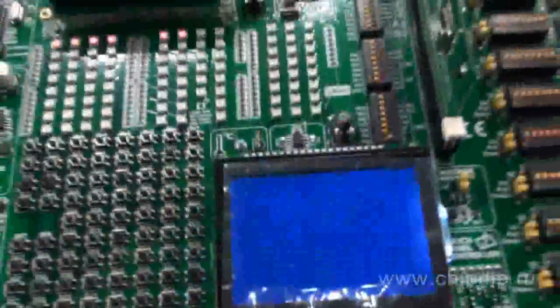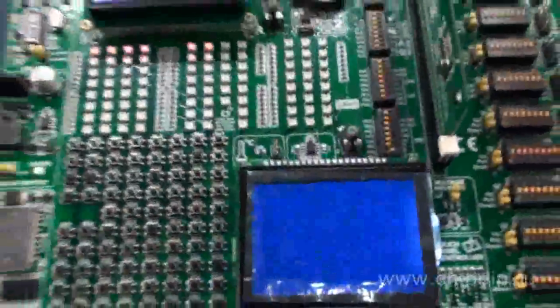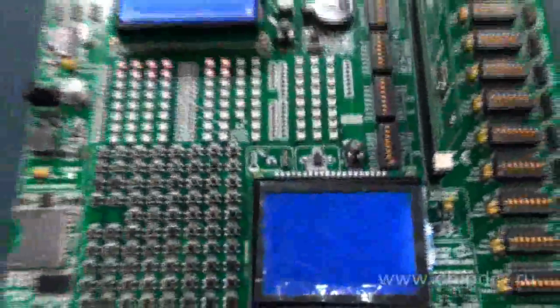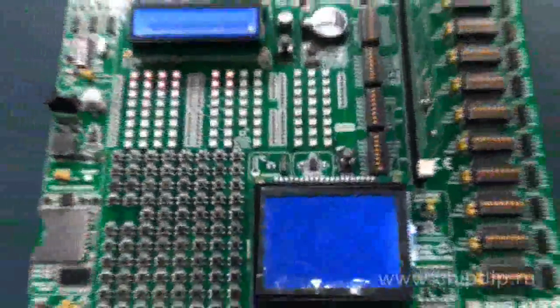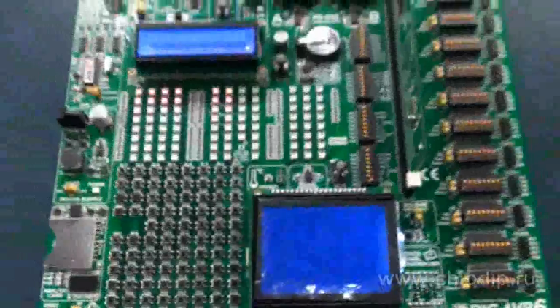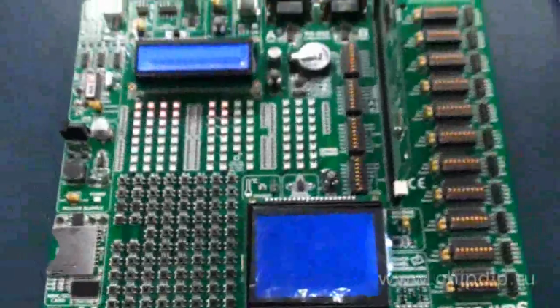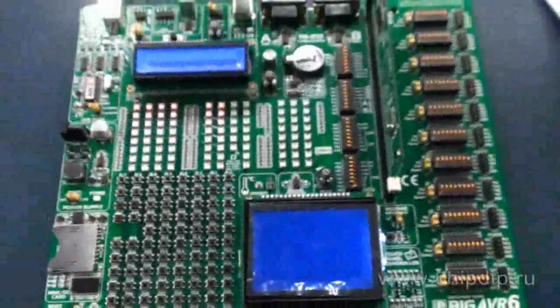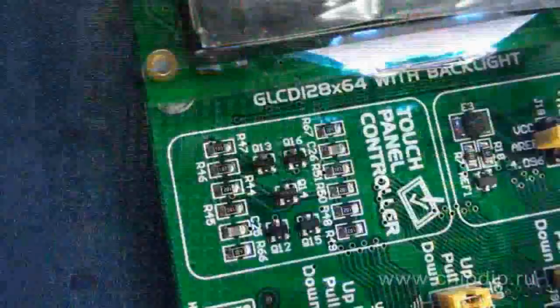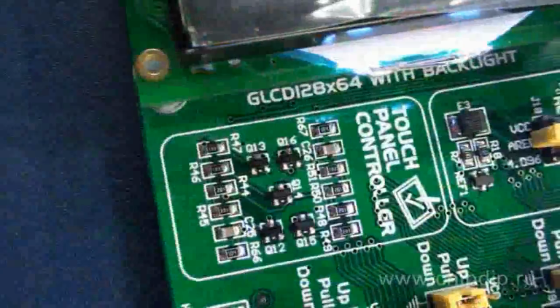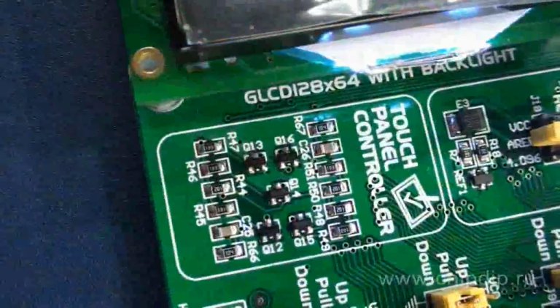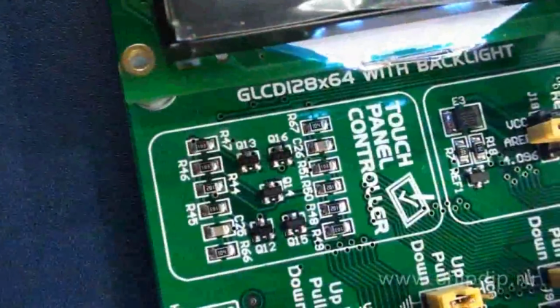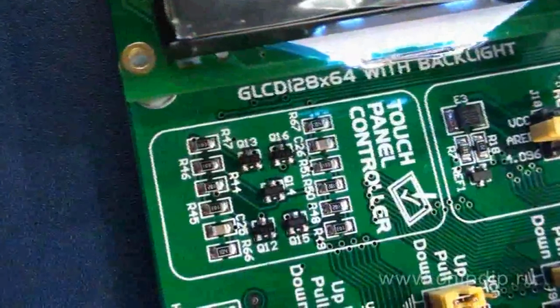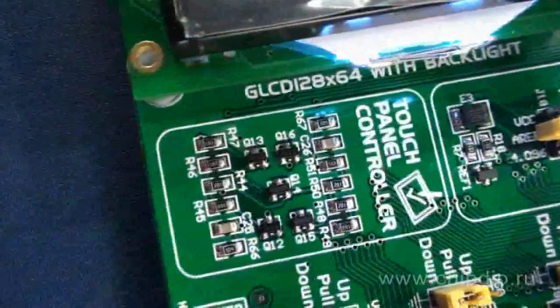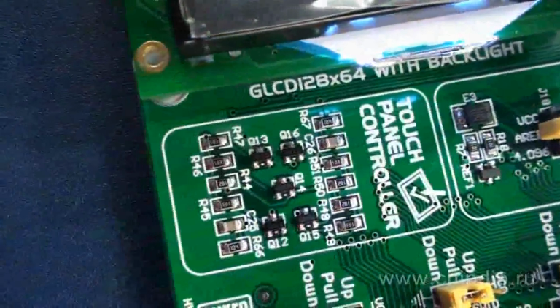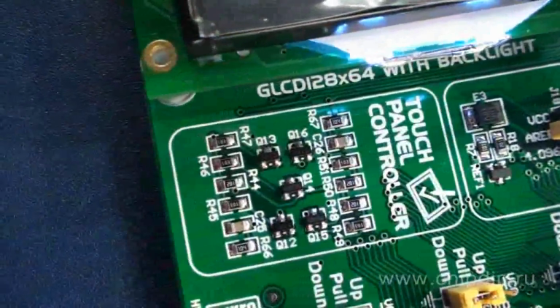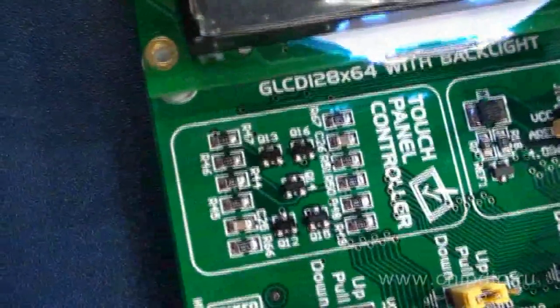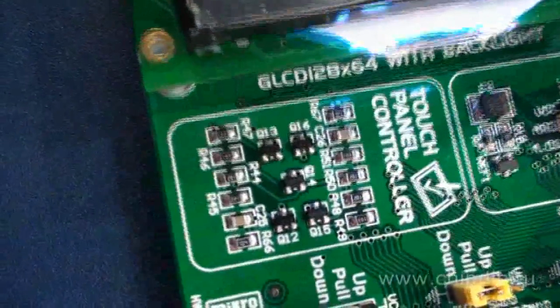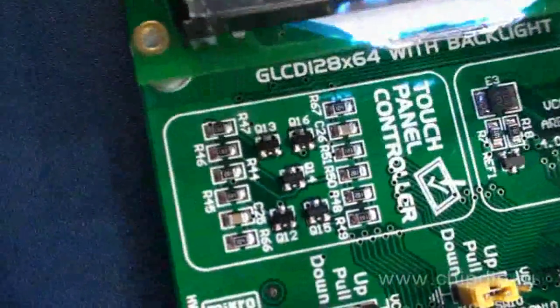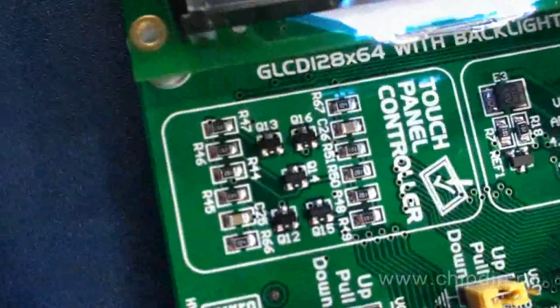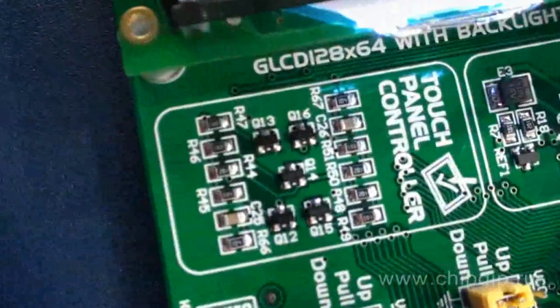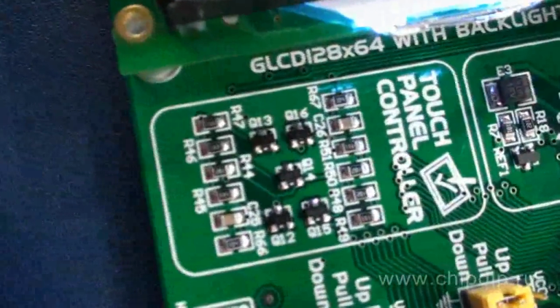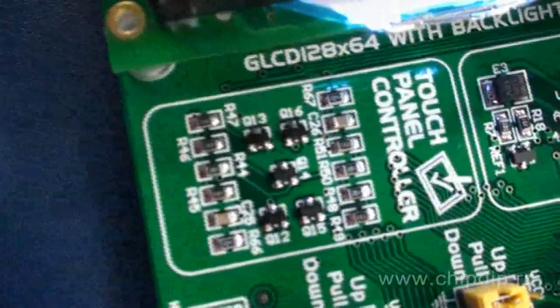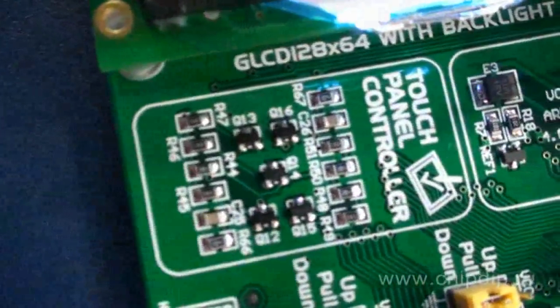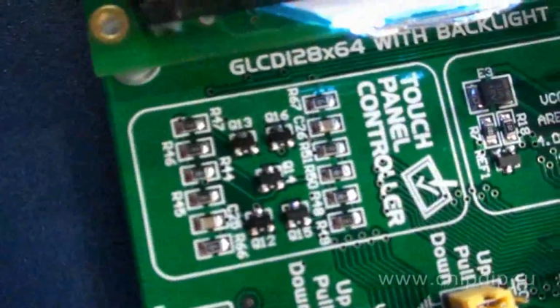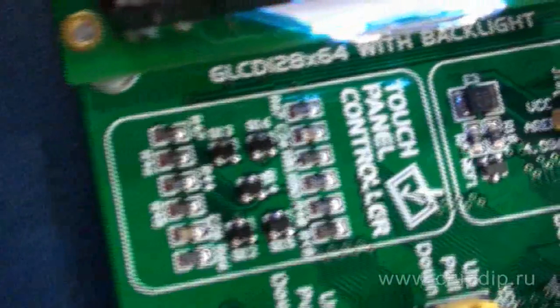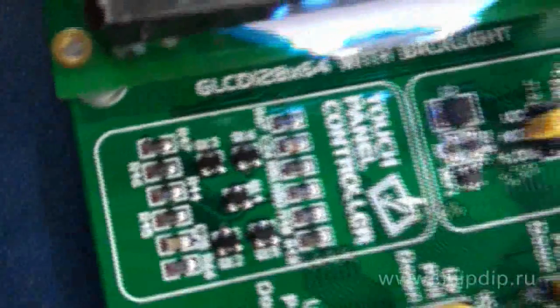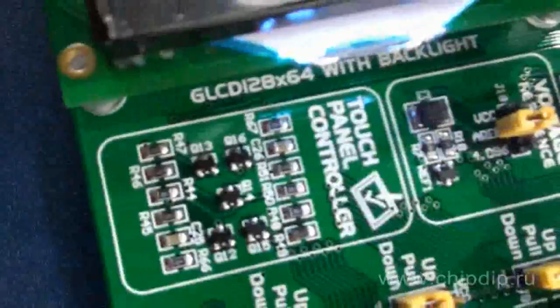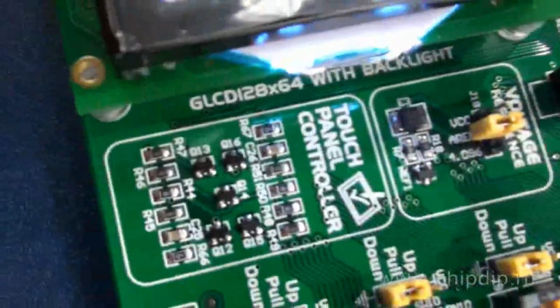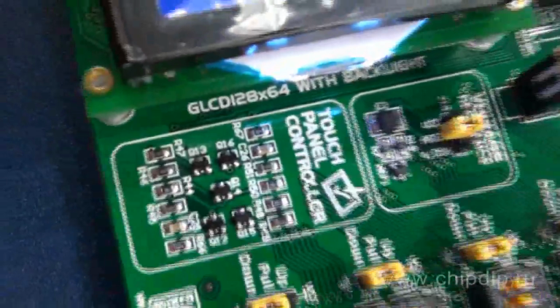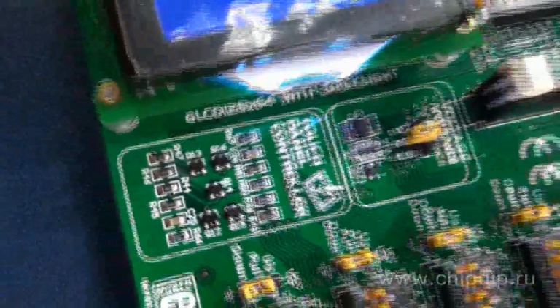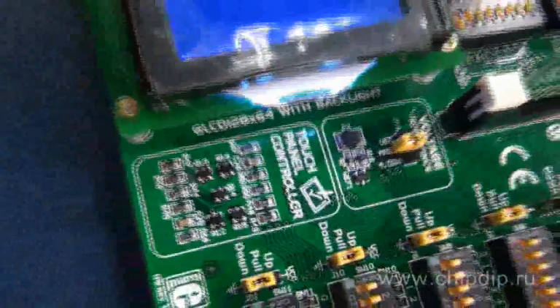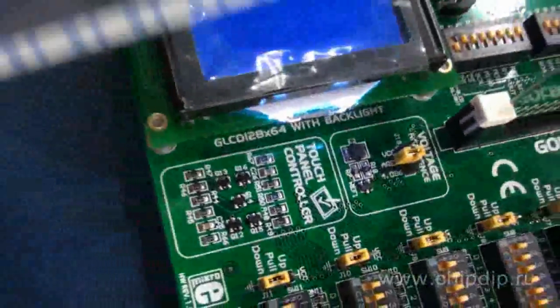For bidirectional communication, there are CAN, USB, and two RS-232 interfaces.